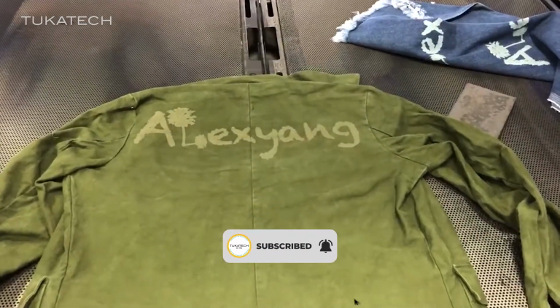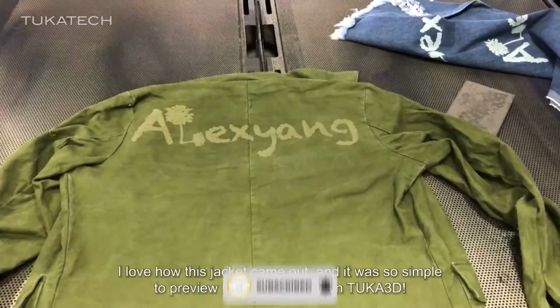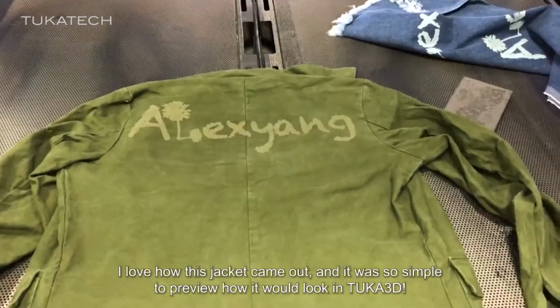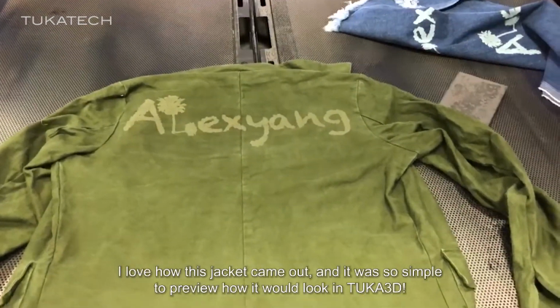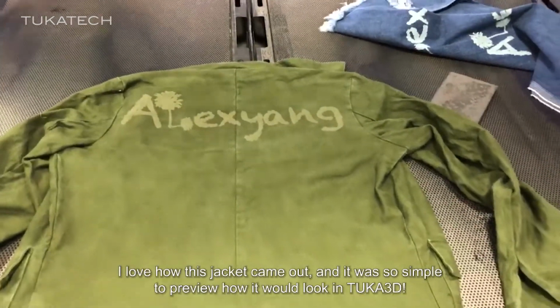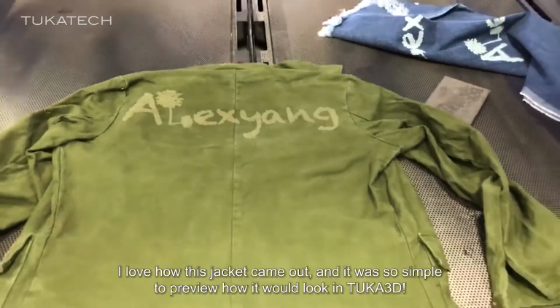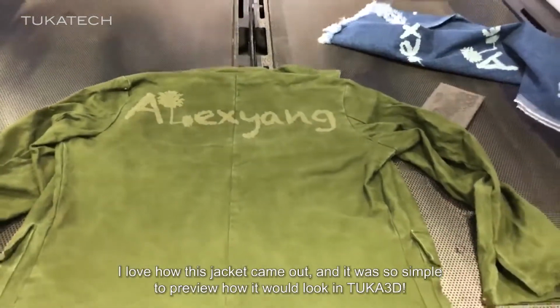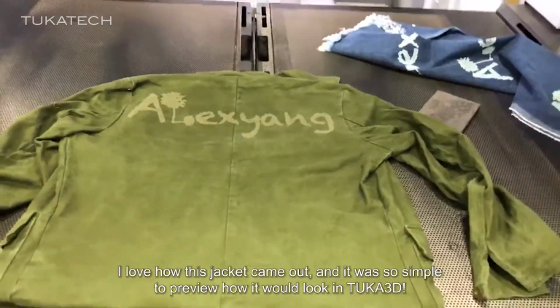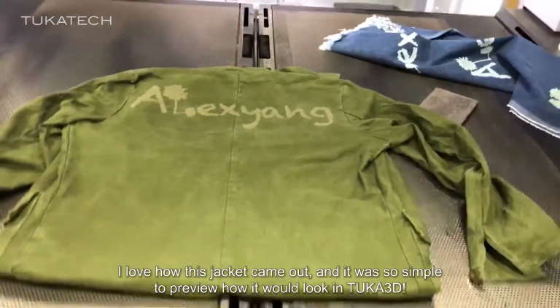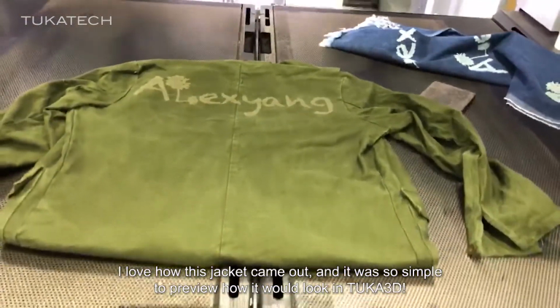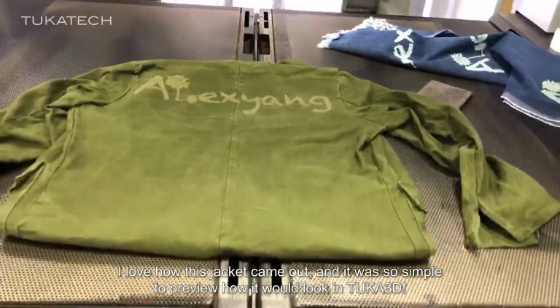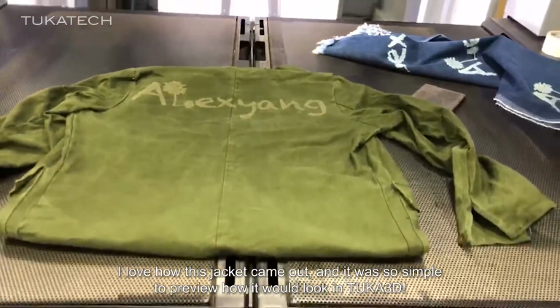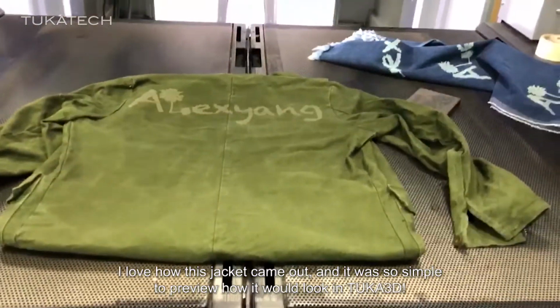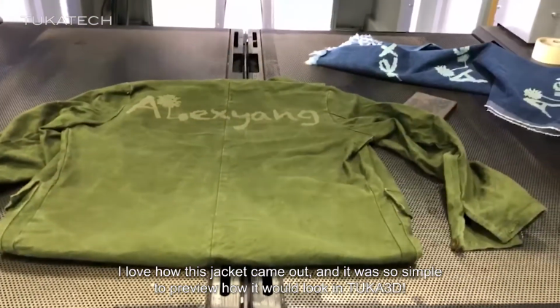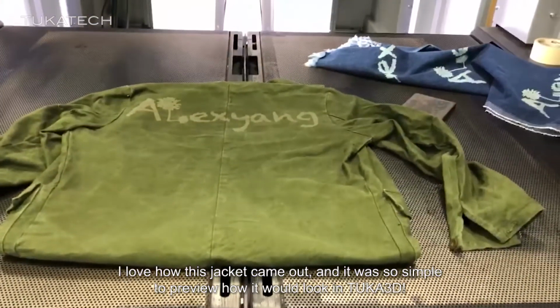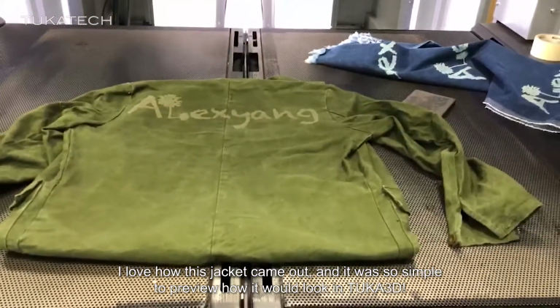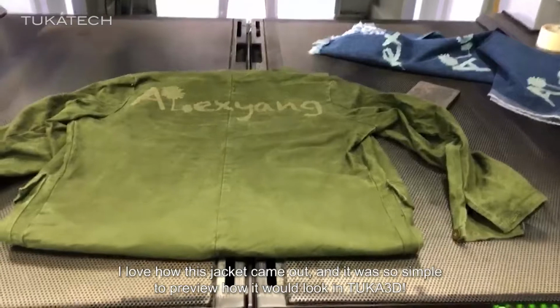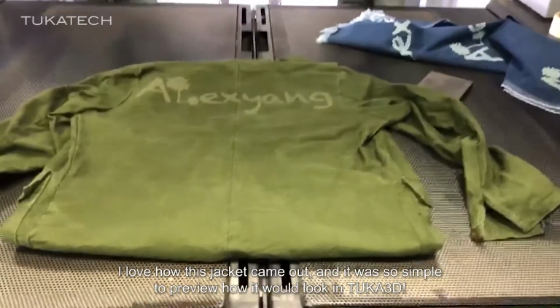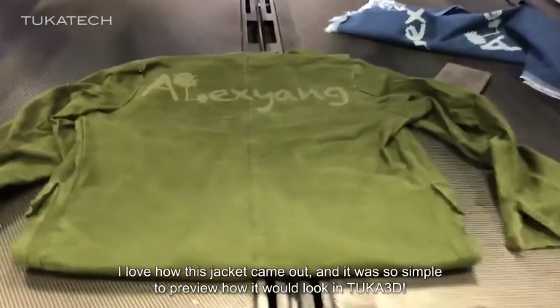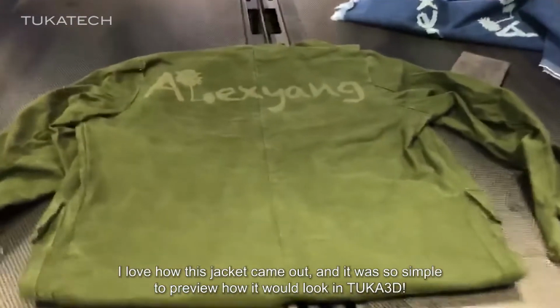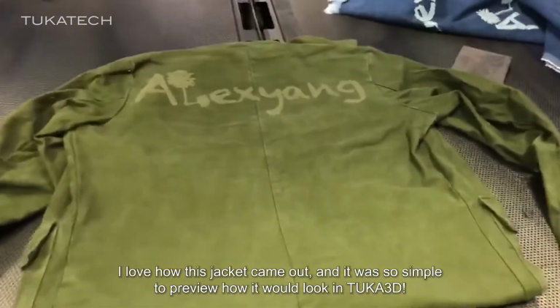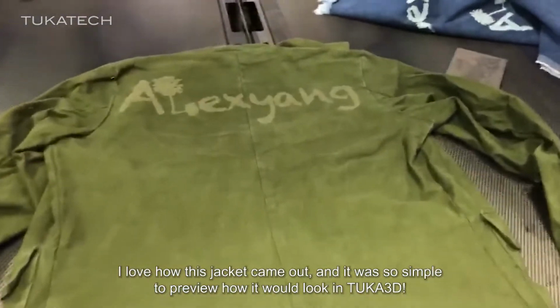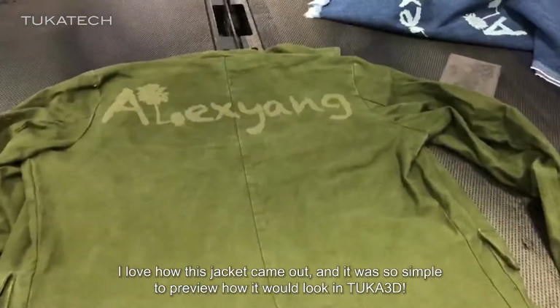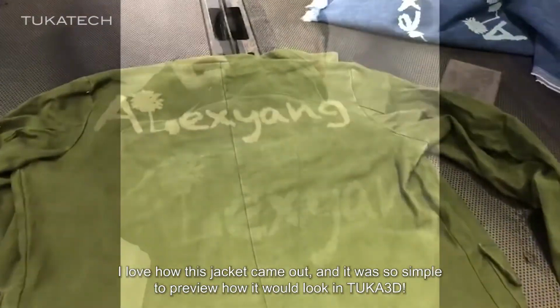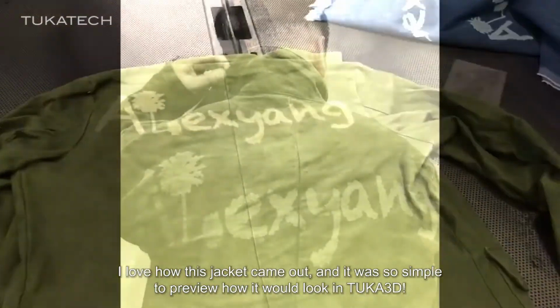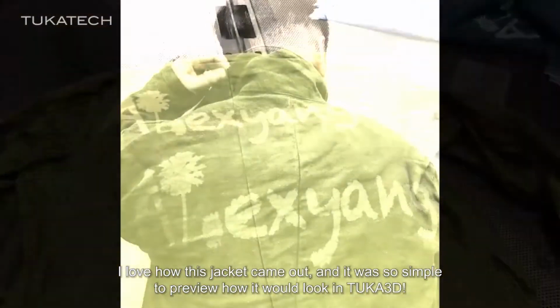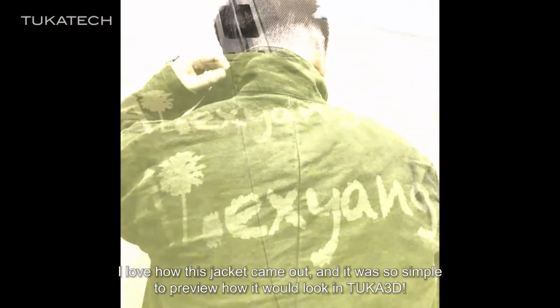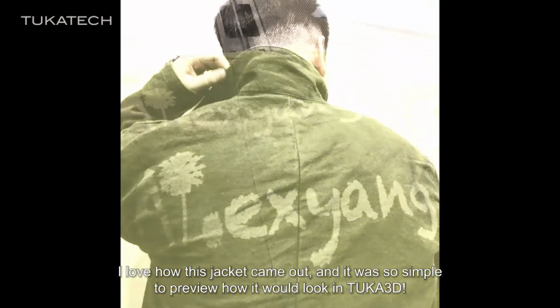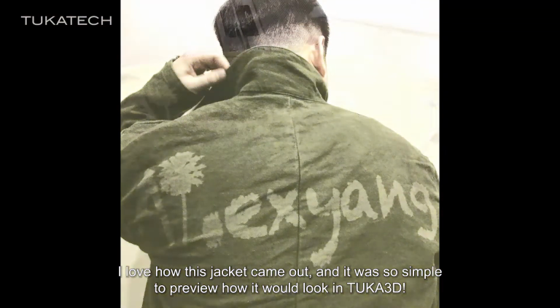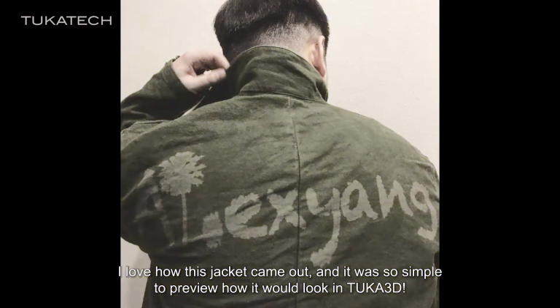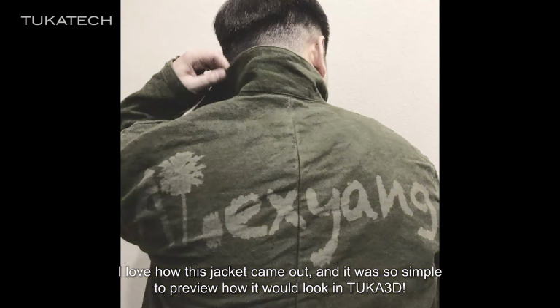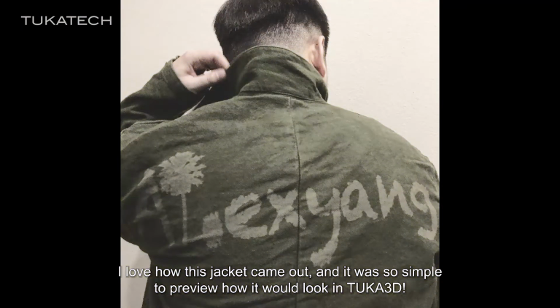I love how this jacket came out and it was so simple to preview how it would look in TUKA3D.